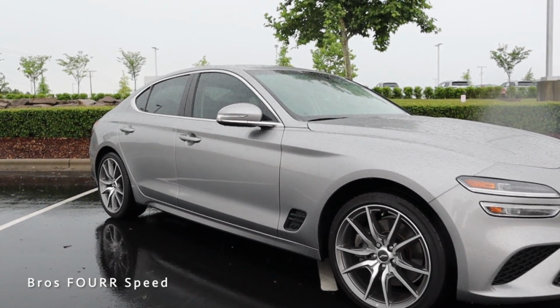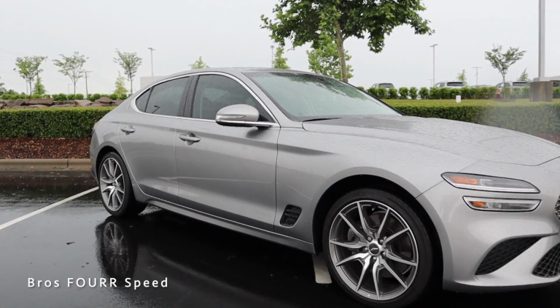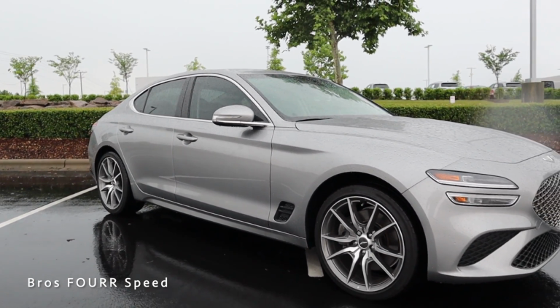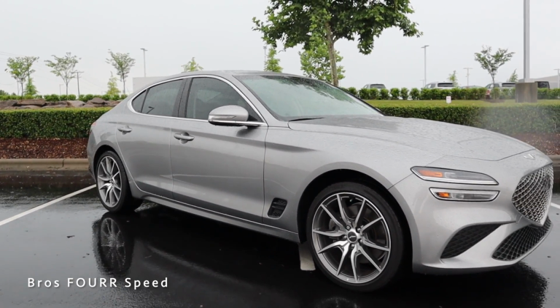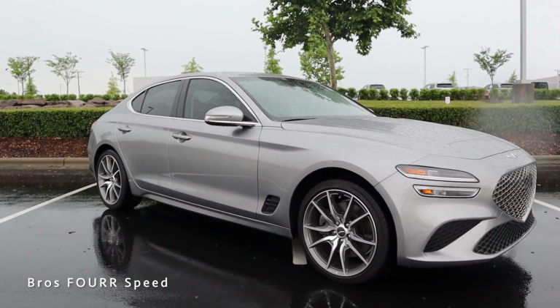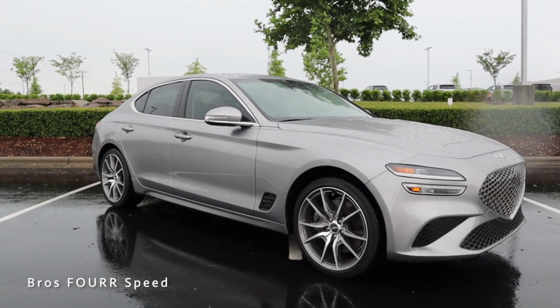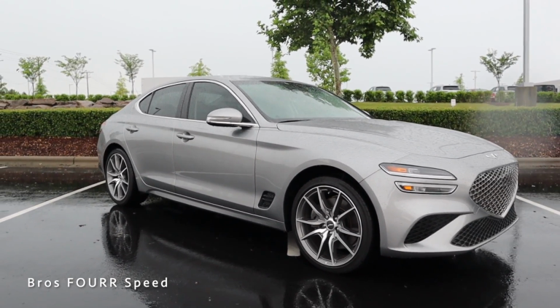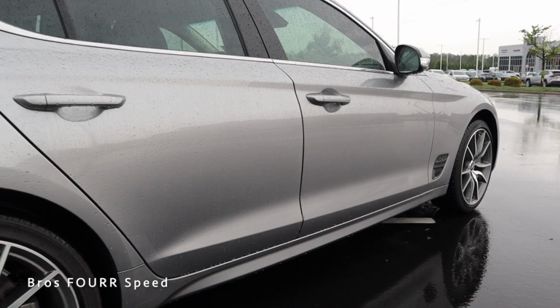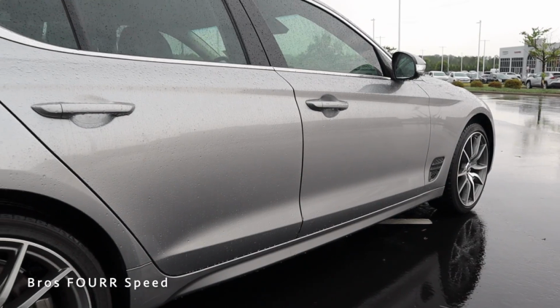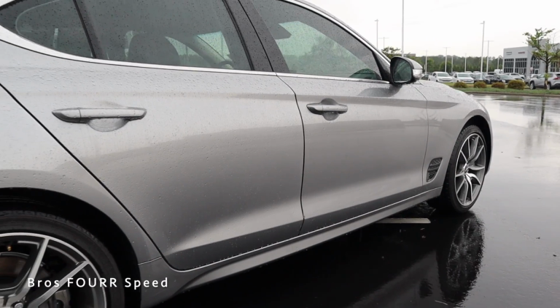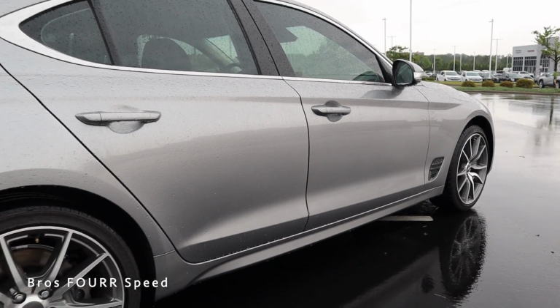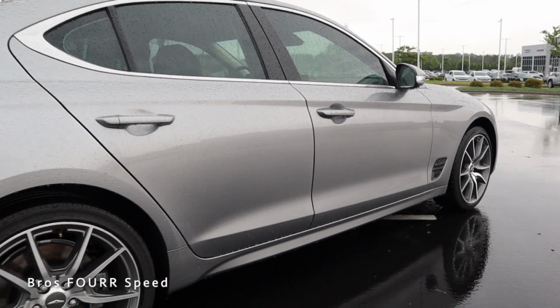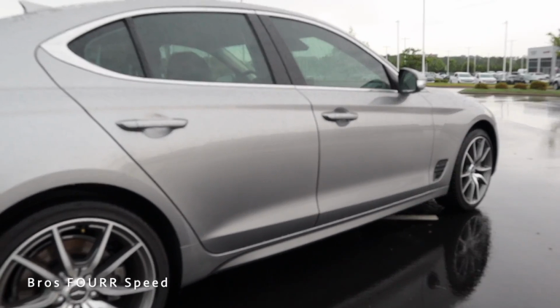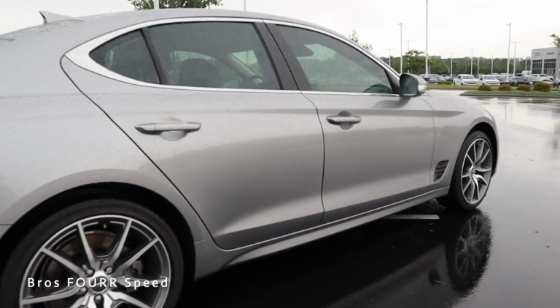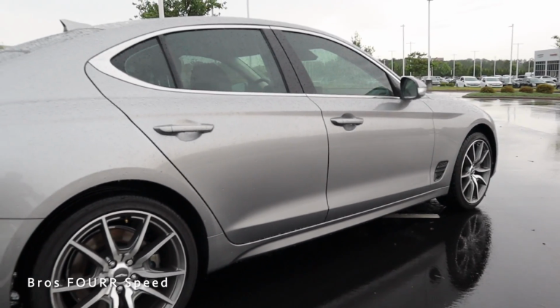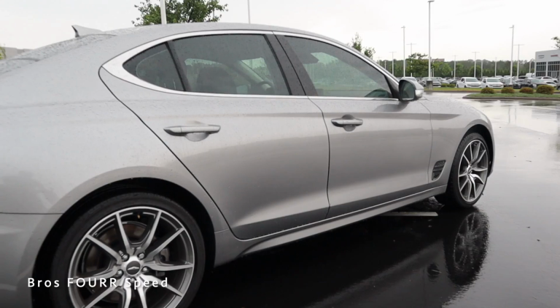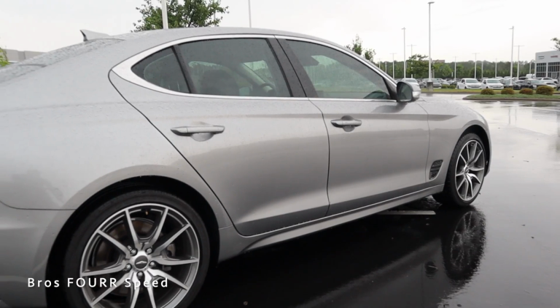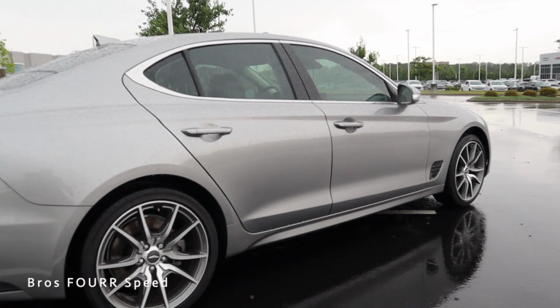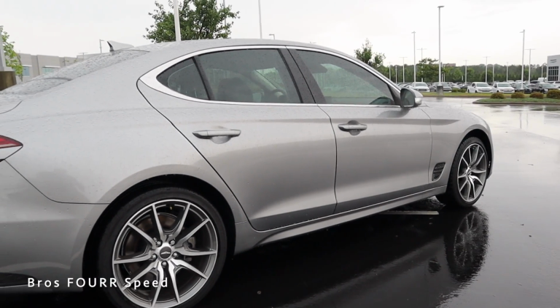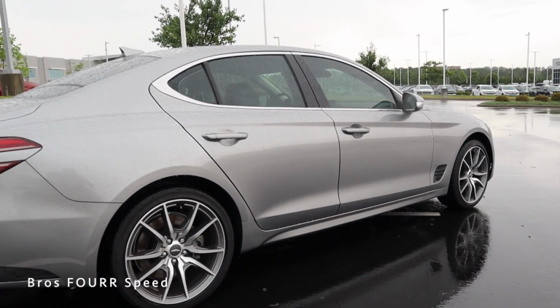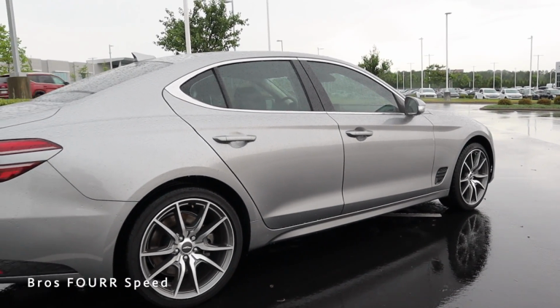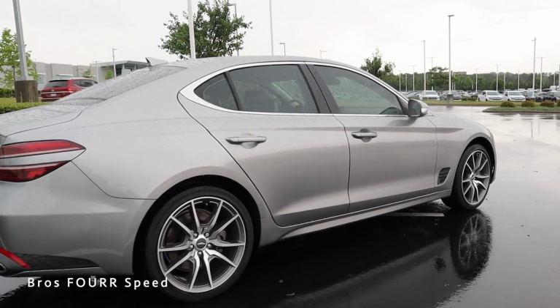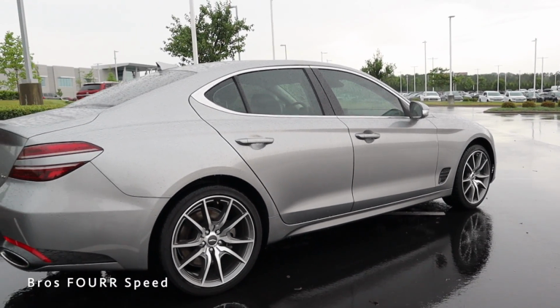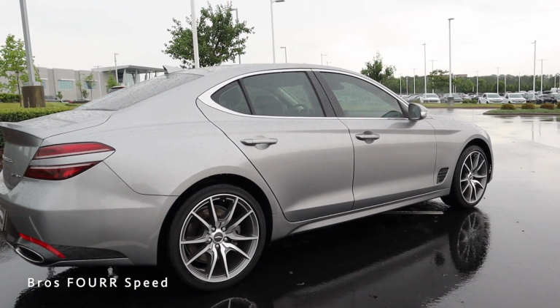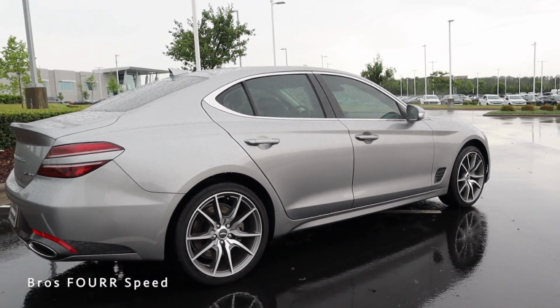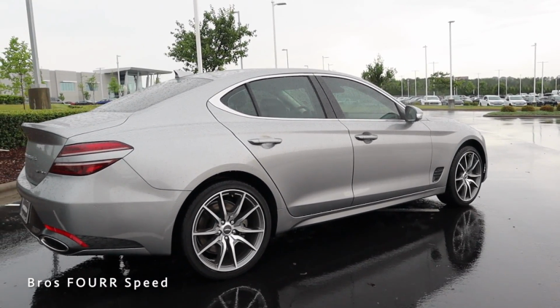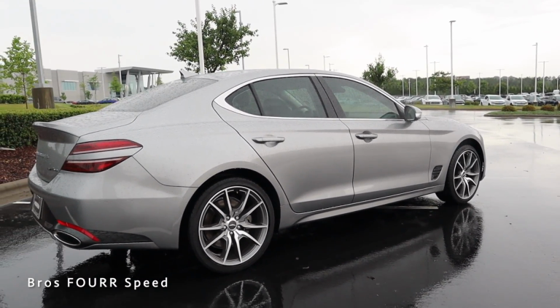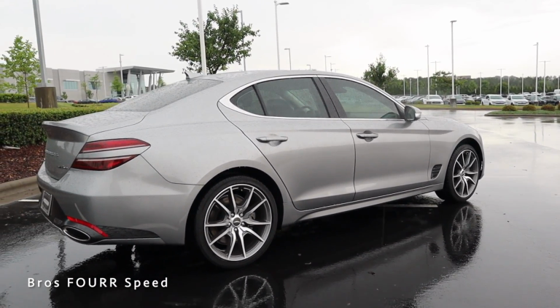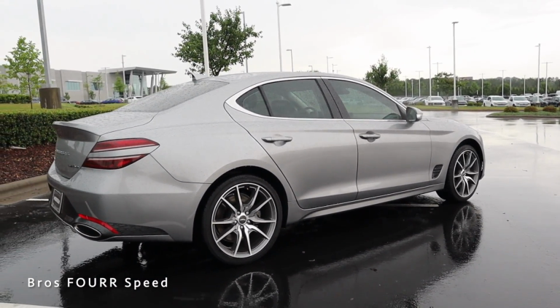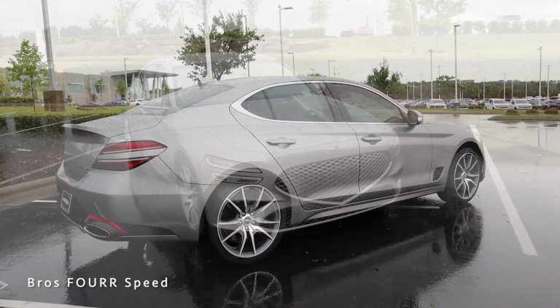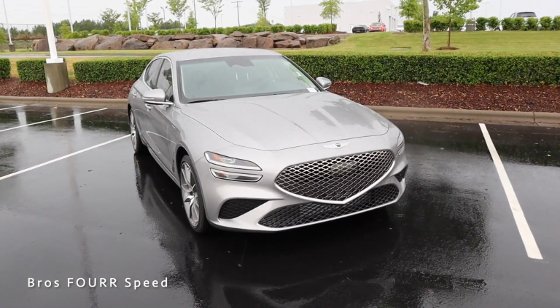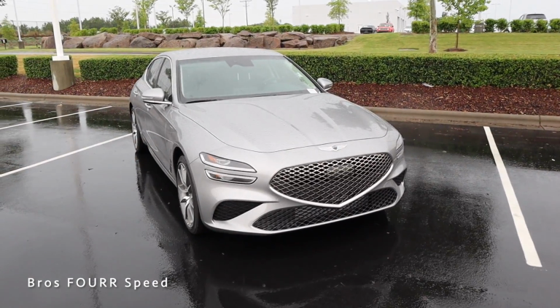It weighs around 3,800 pounds, does zero to sixty in four and a half seconds, tops out at 155 mph, and has a fuel capacity of 15.8 gallons. The wheelbase is 111.6 inches, overall length 42.6, width 72.8, and height 55.1 inches.